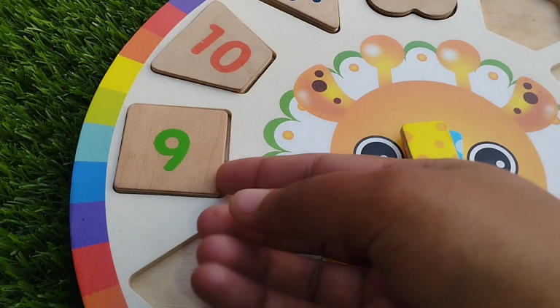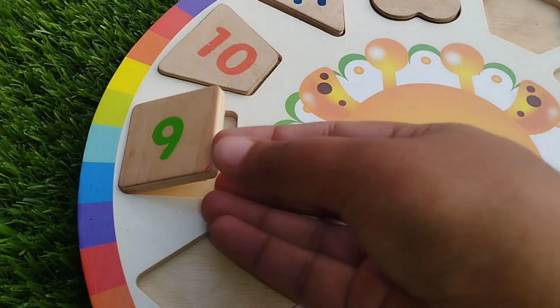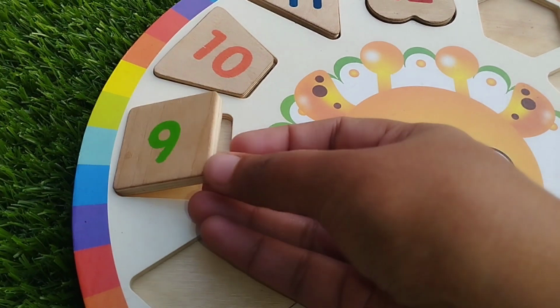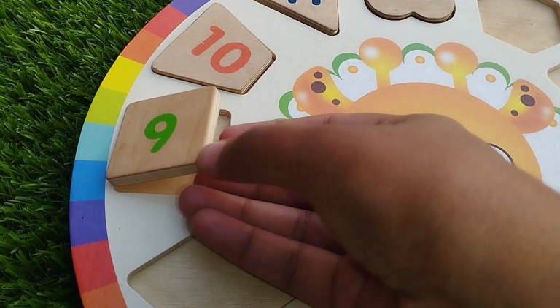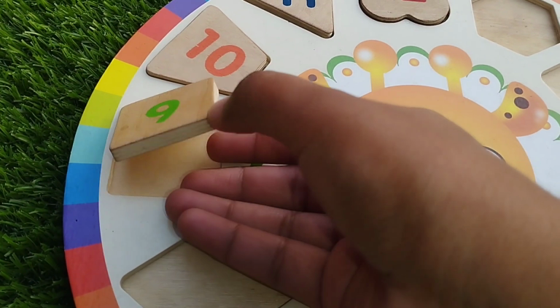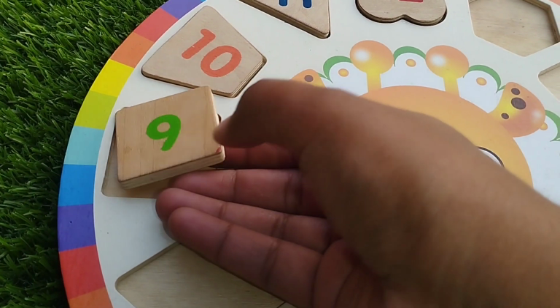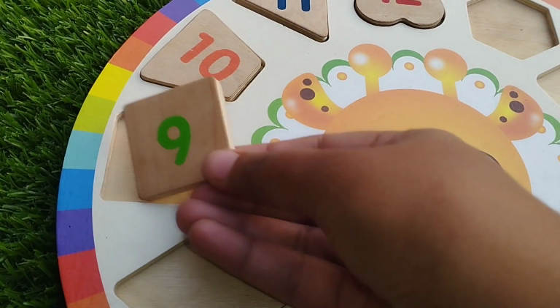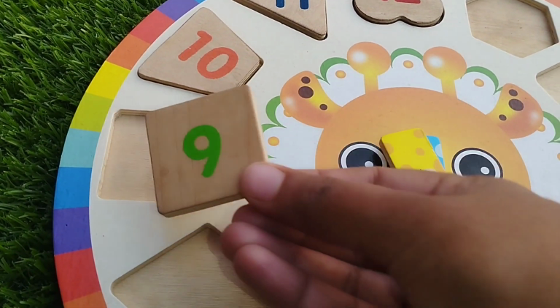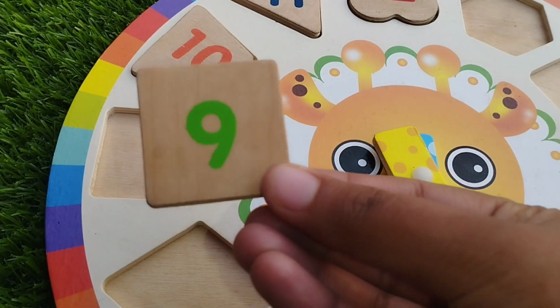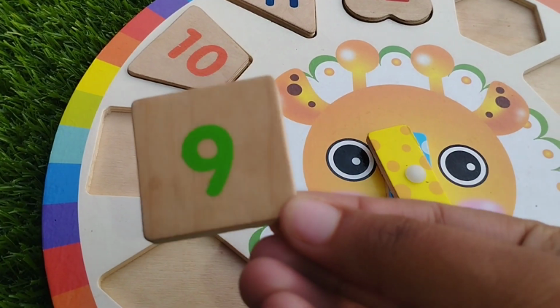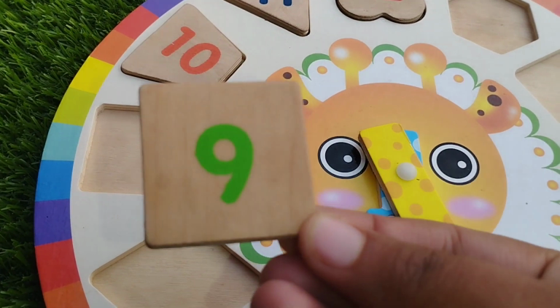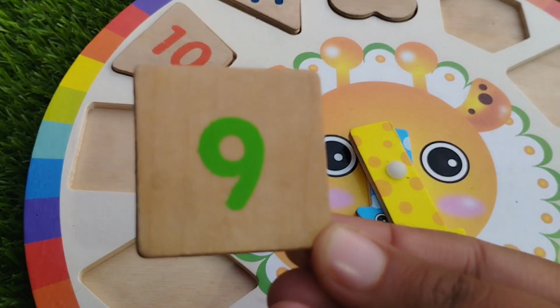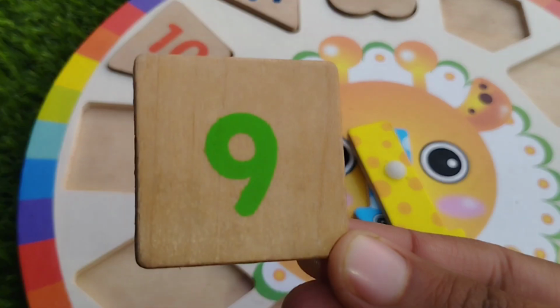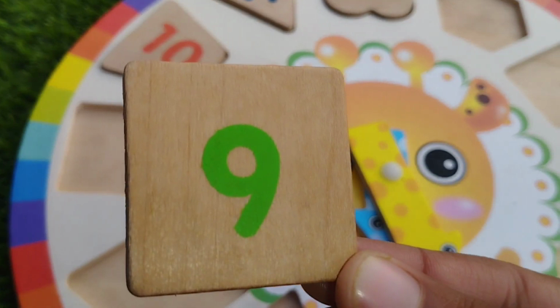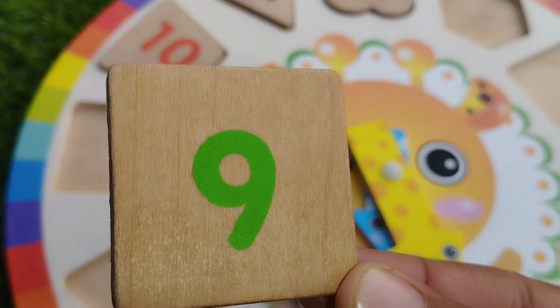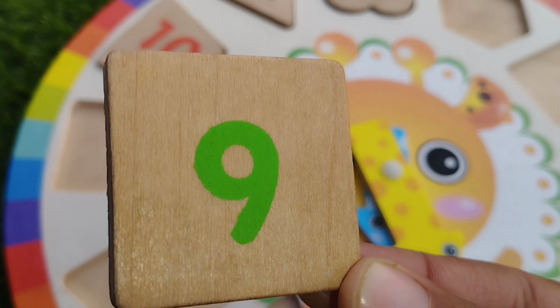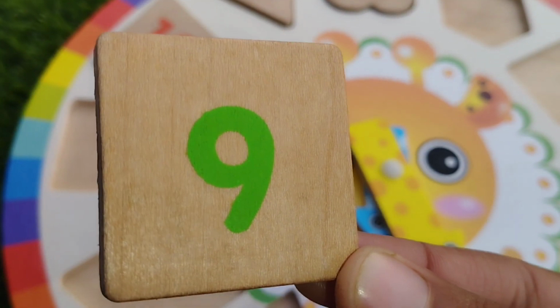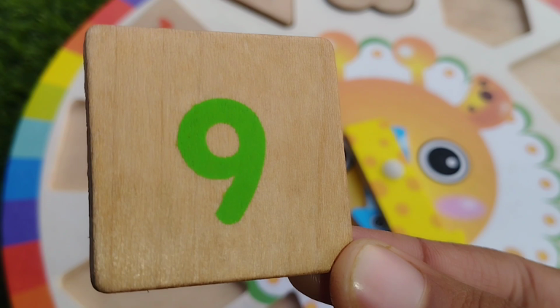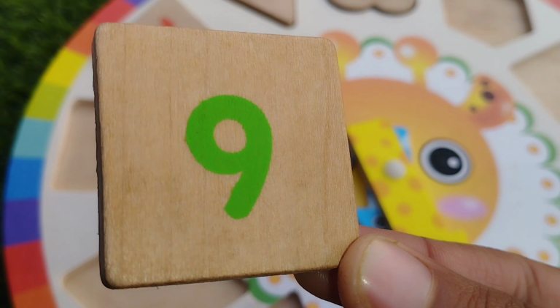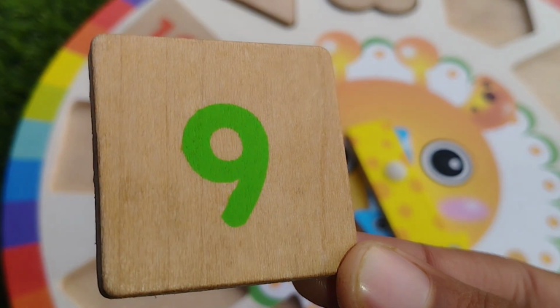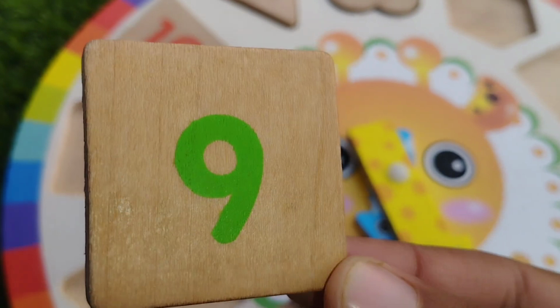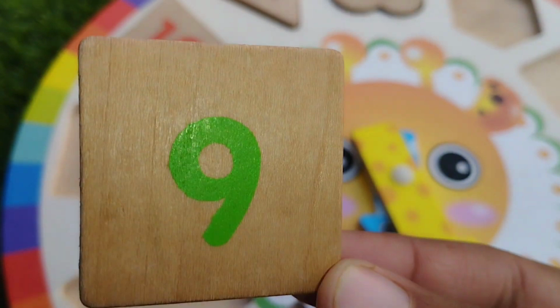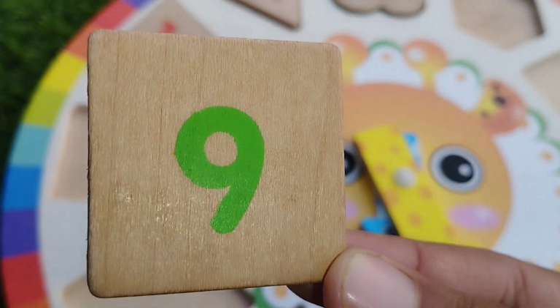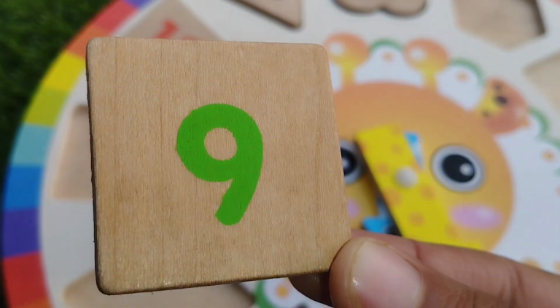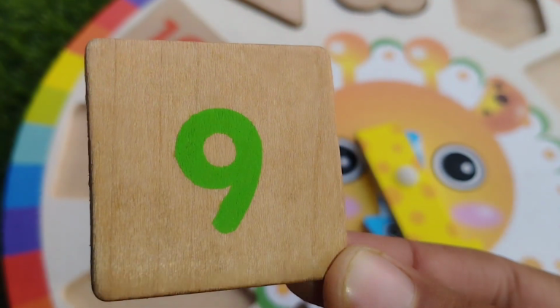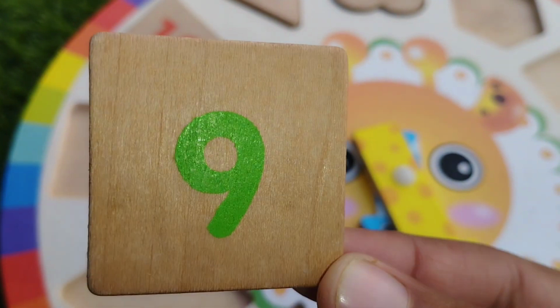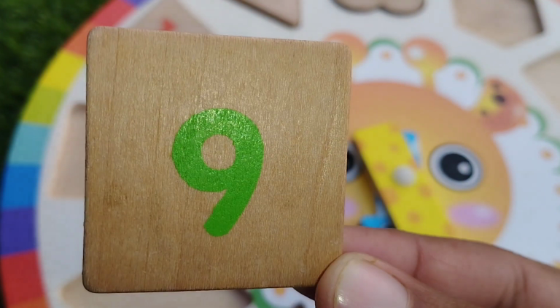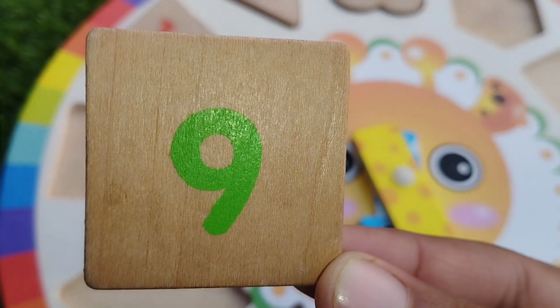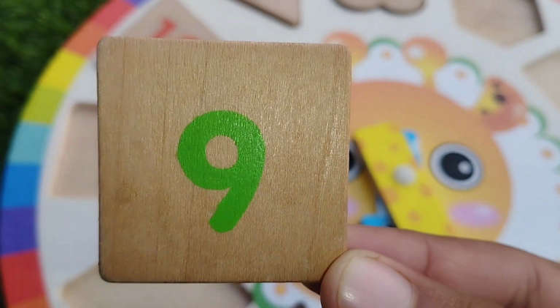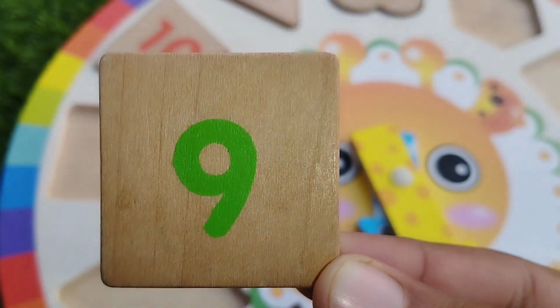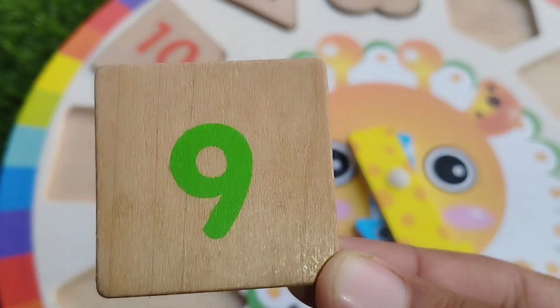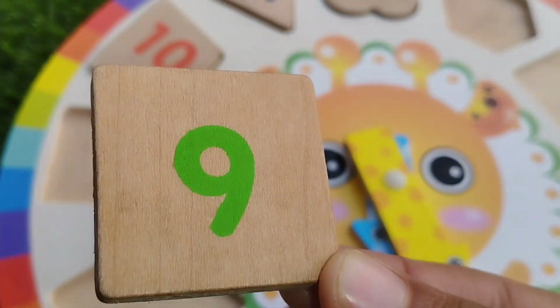Square shape. This is square shape. The number is nine.